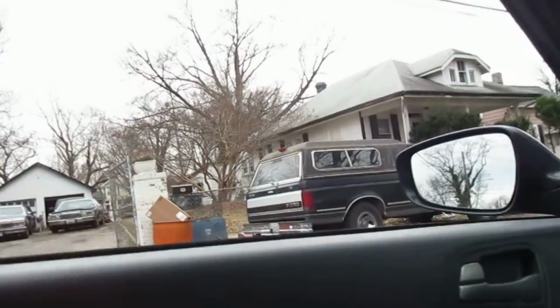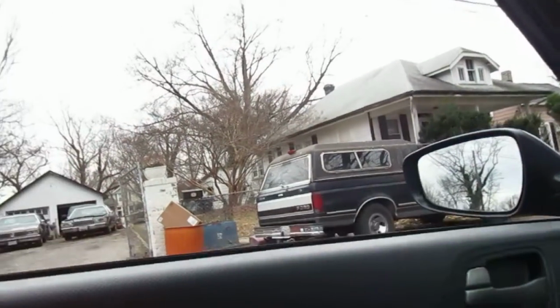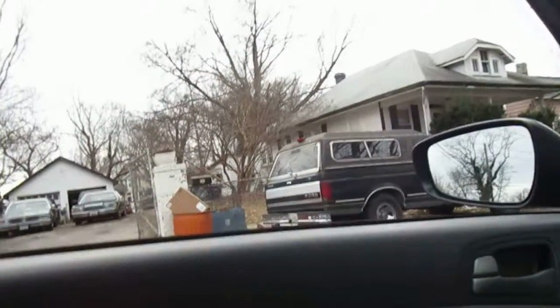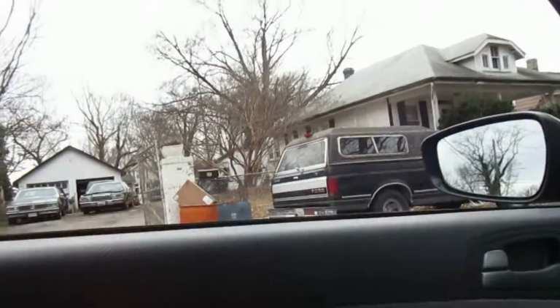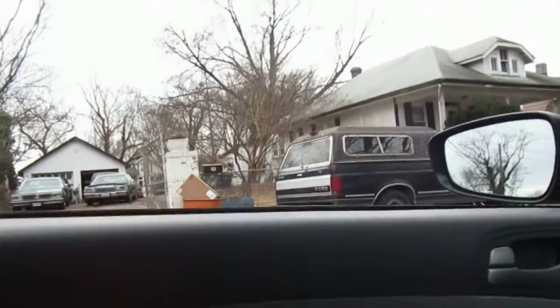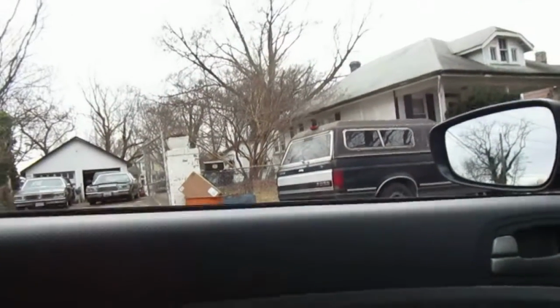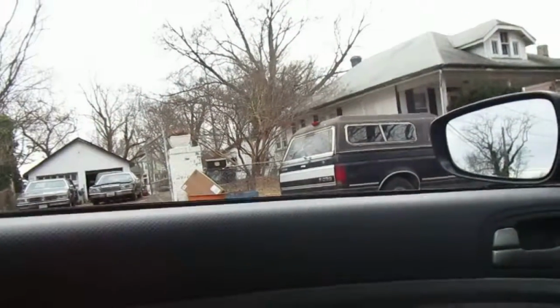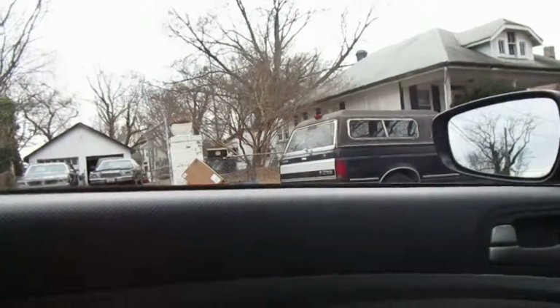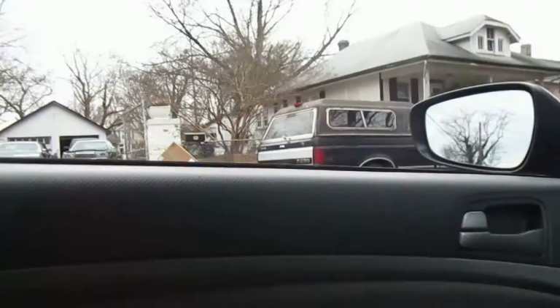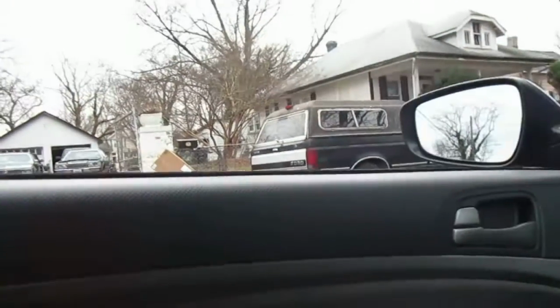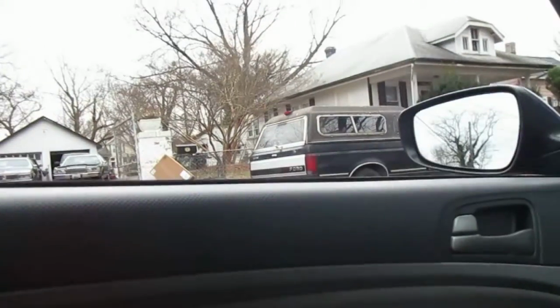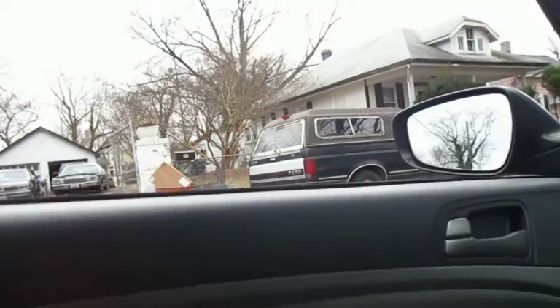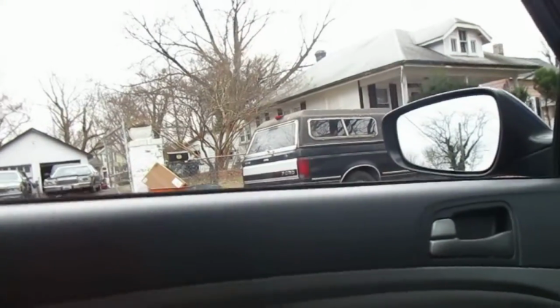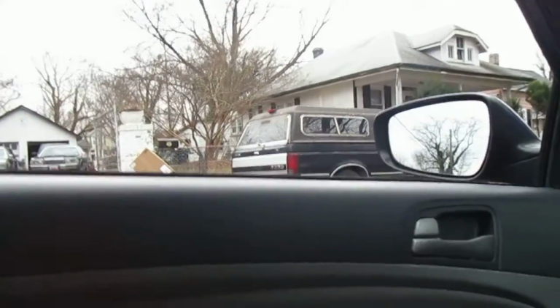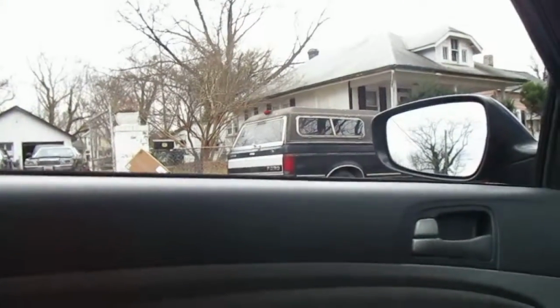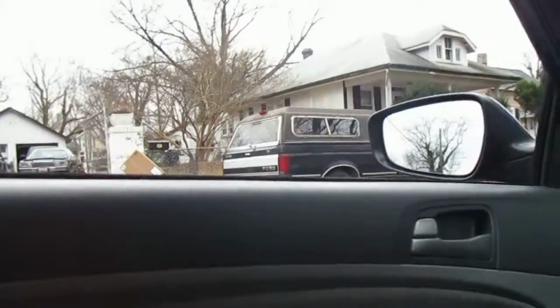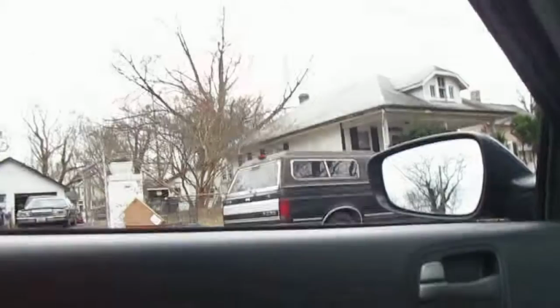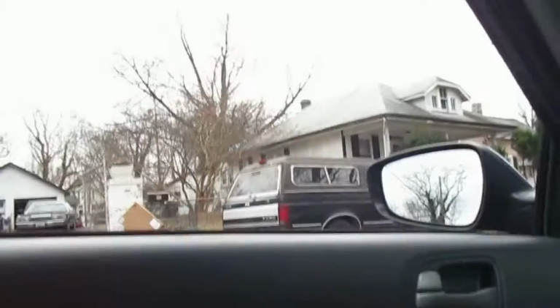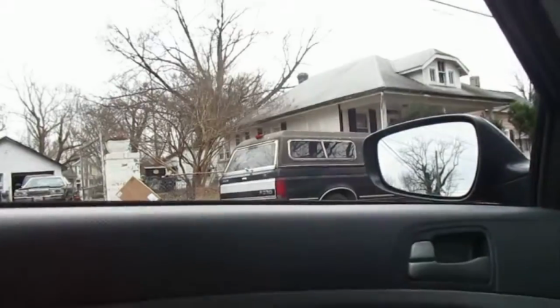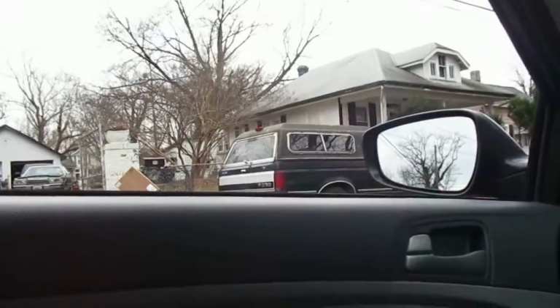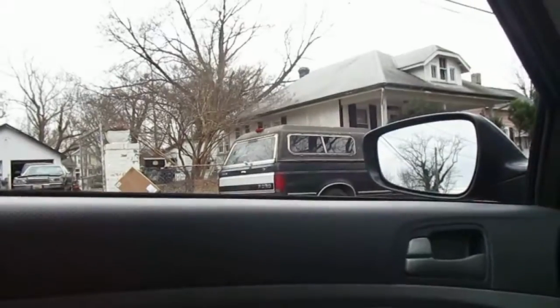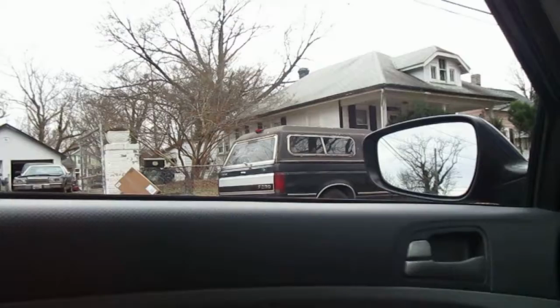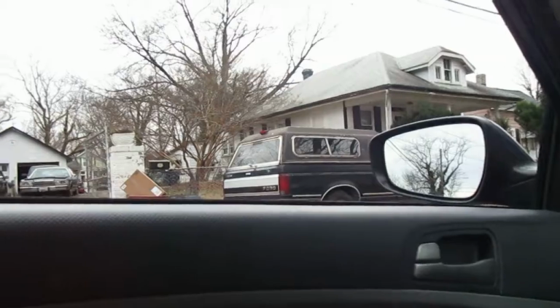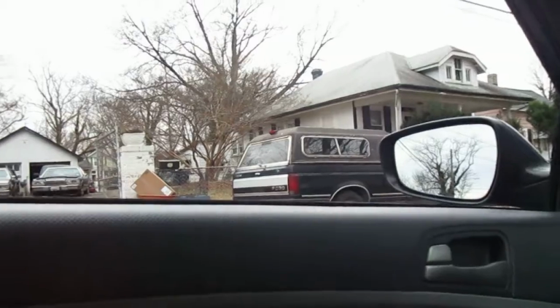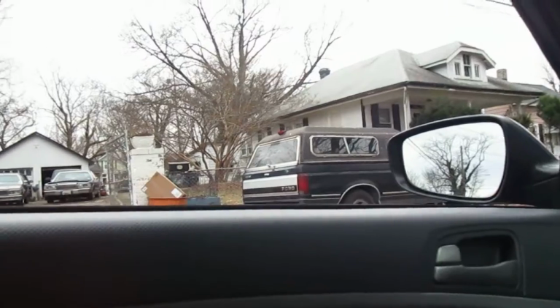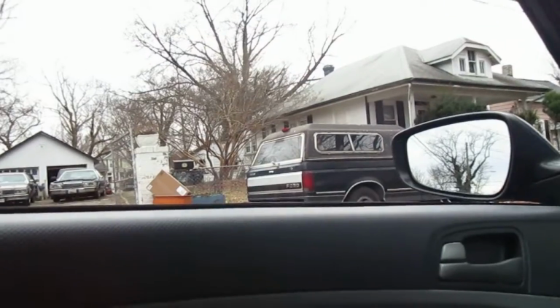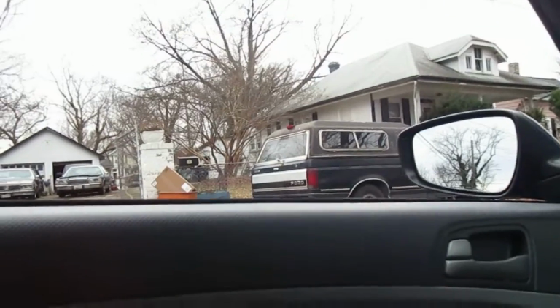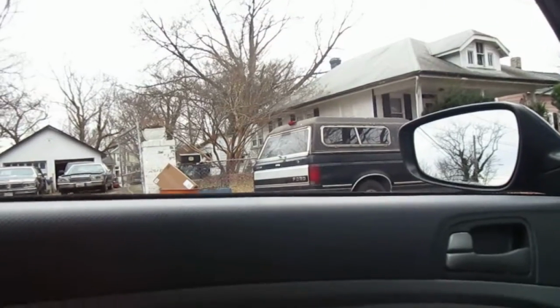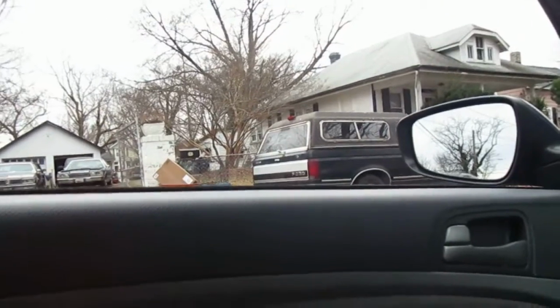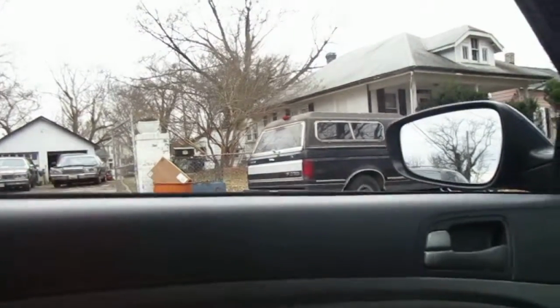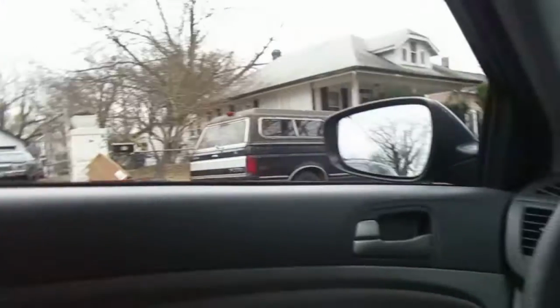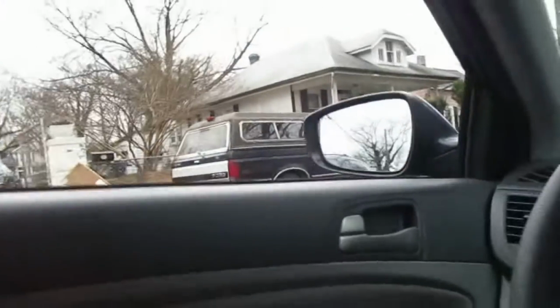We're just waiting for this mailman to pass so I can get in this middle spot.